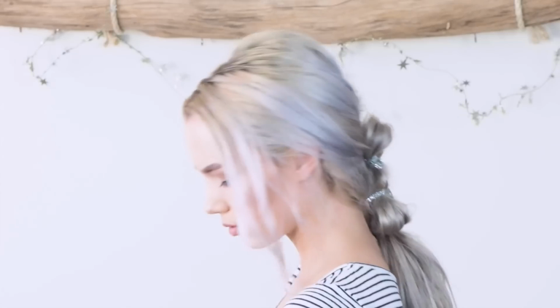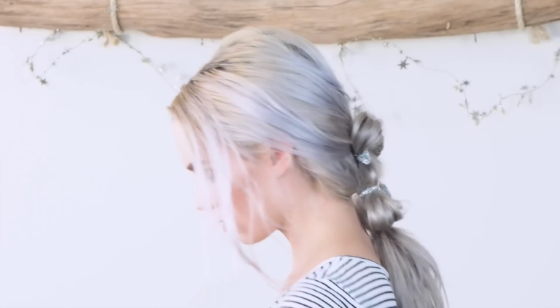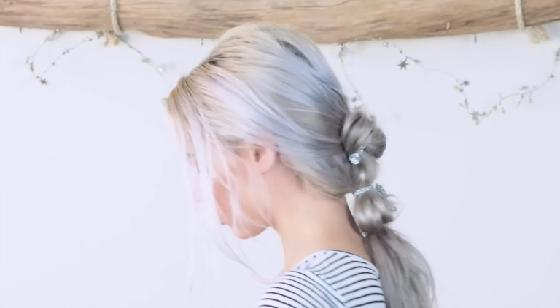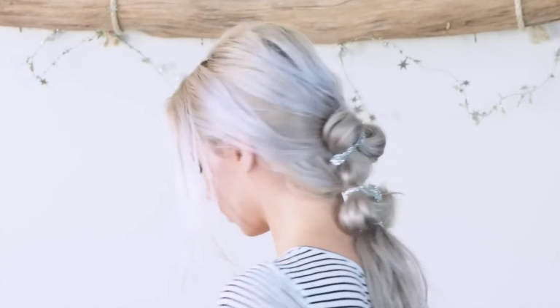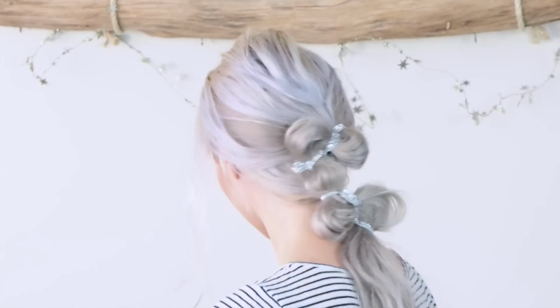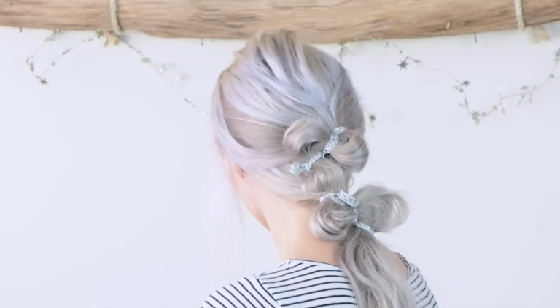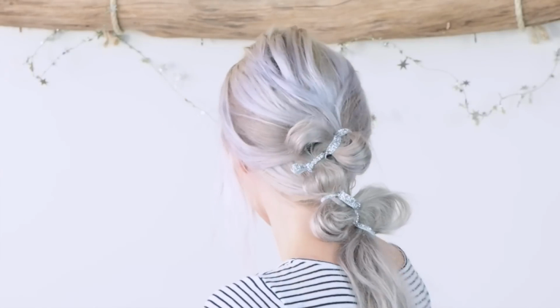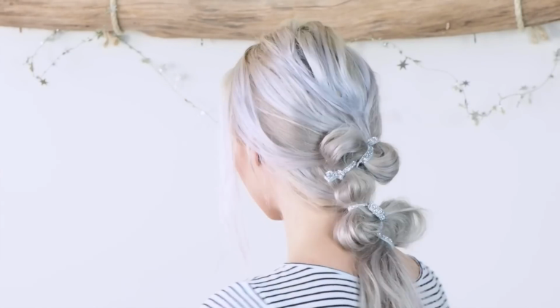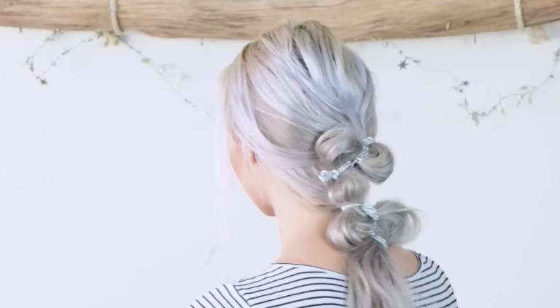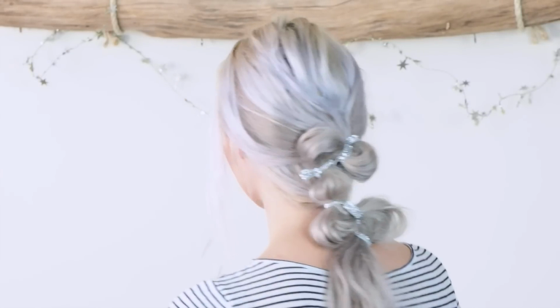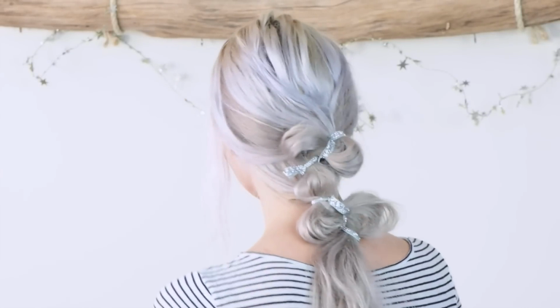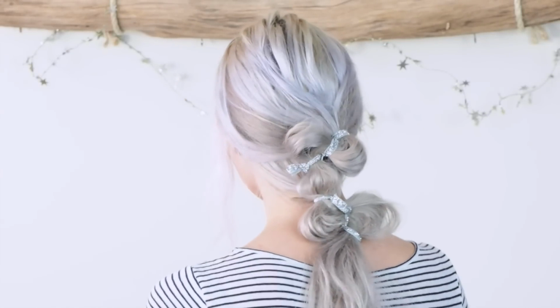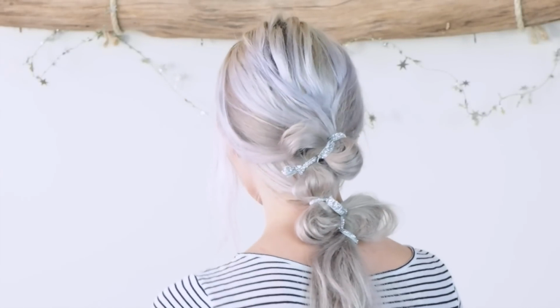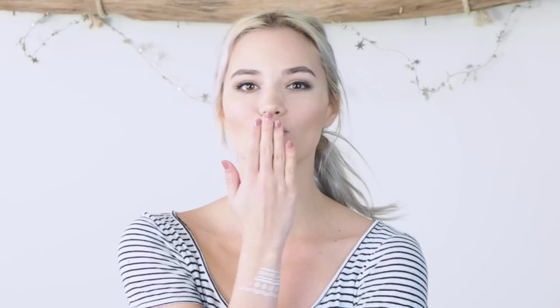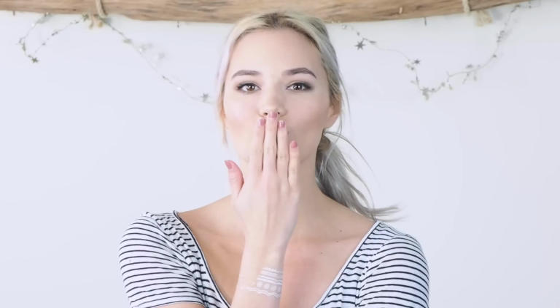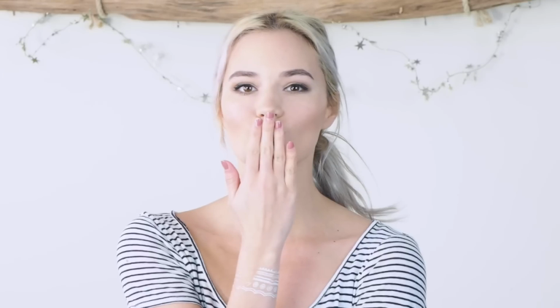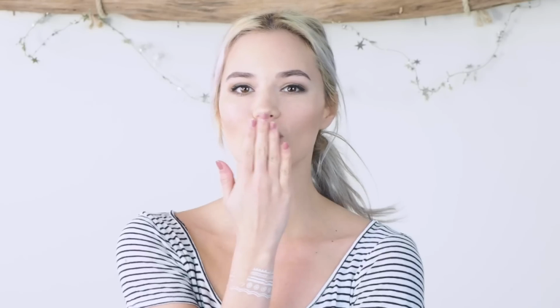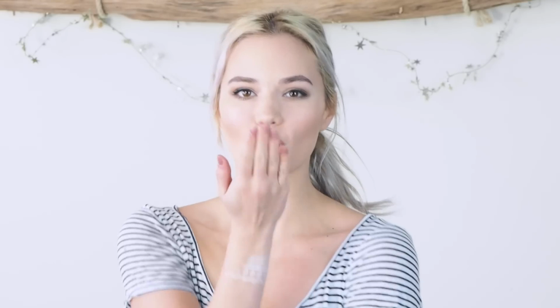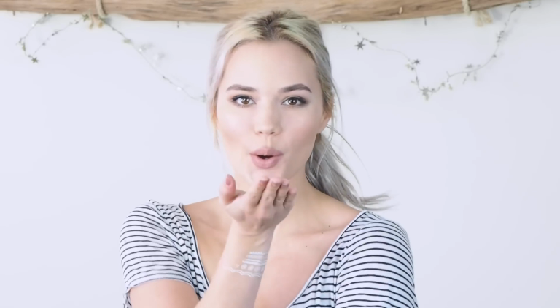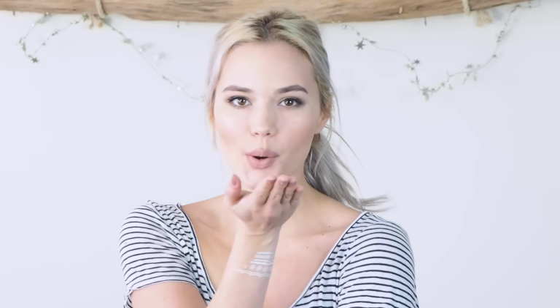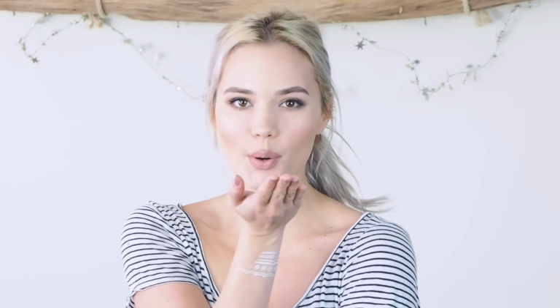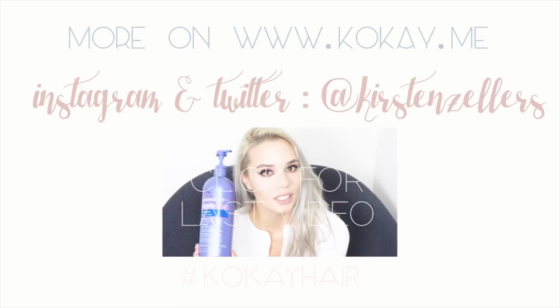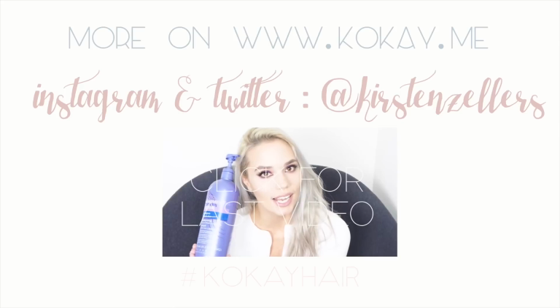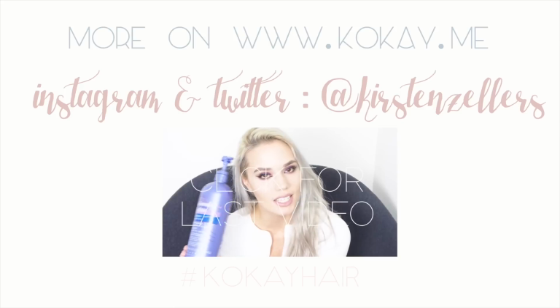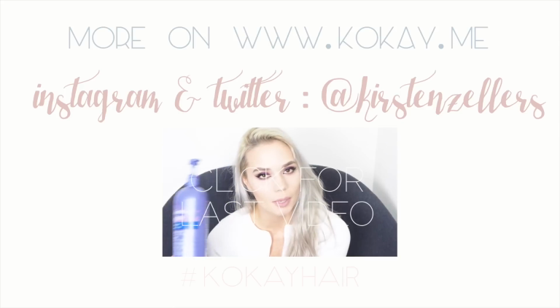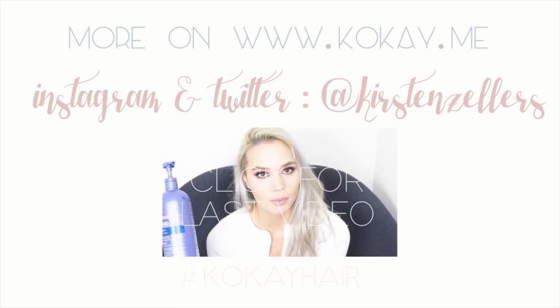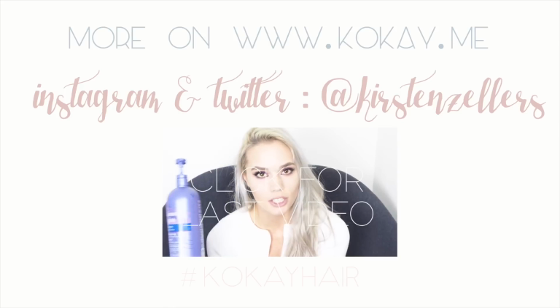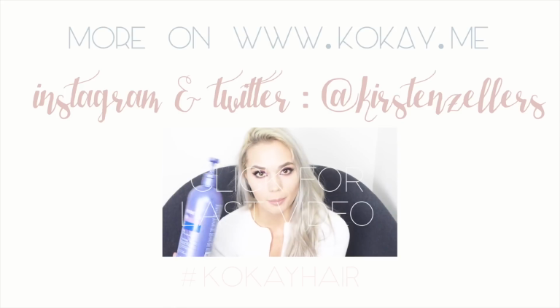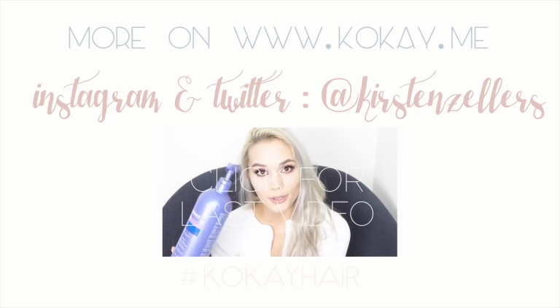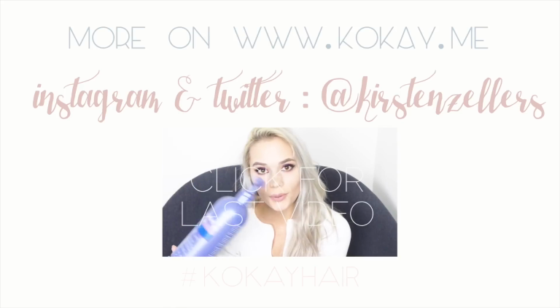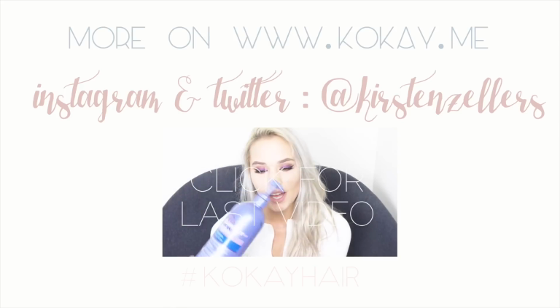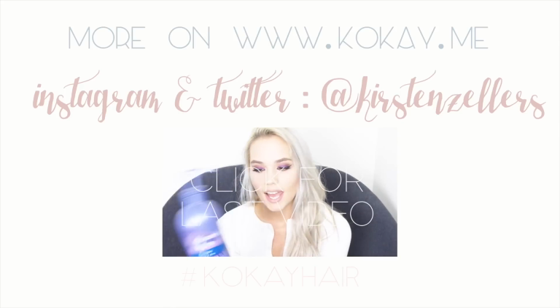I hope that you guys enjoyed these super easy ponytail tutorials and I will see you next week with another video.